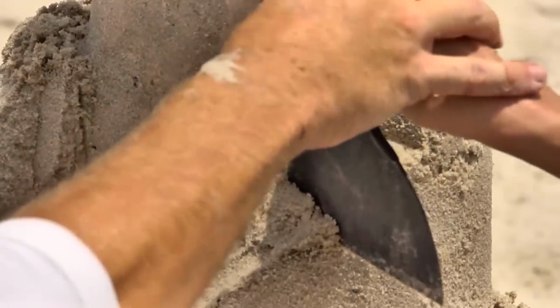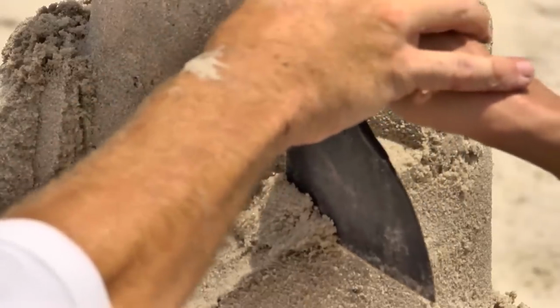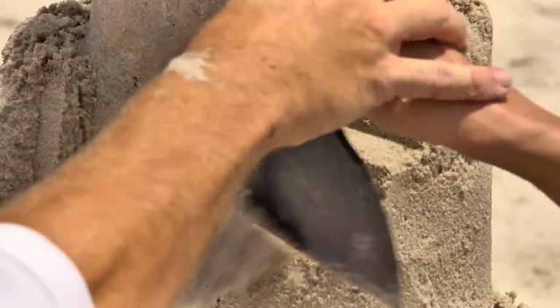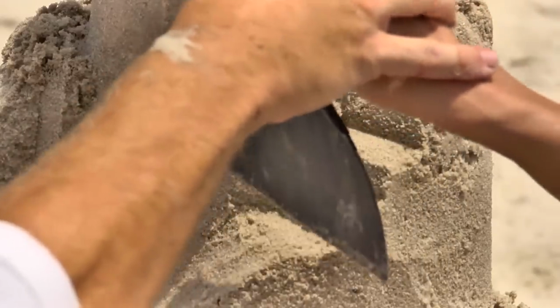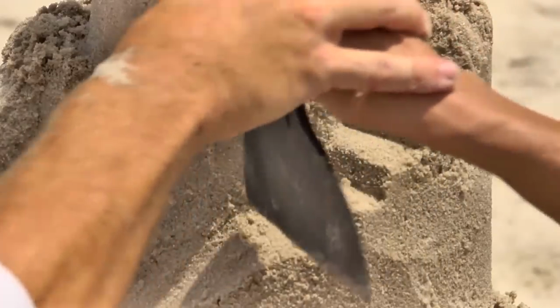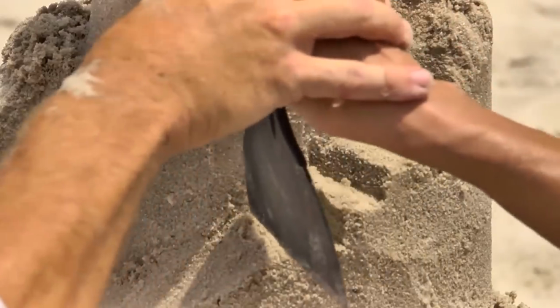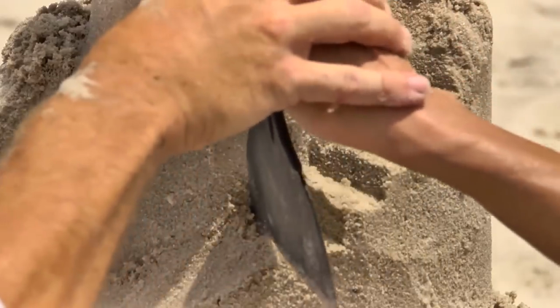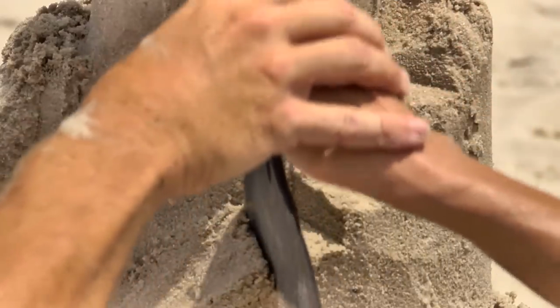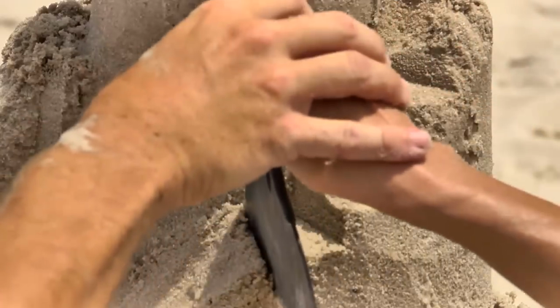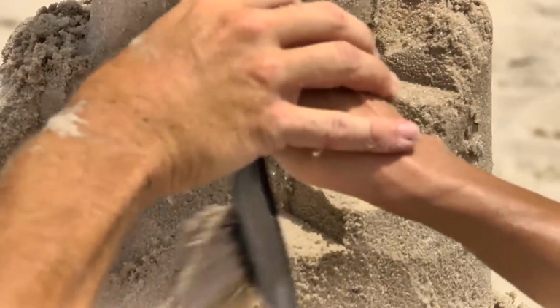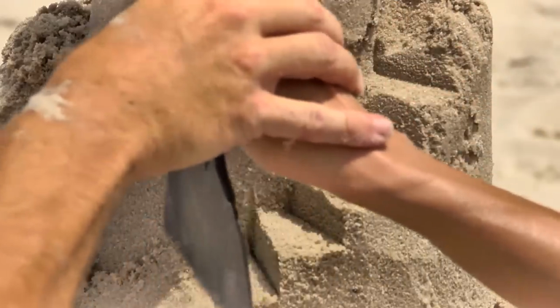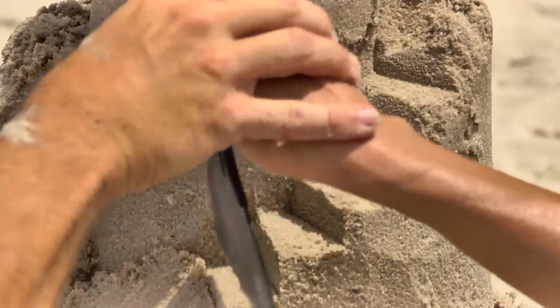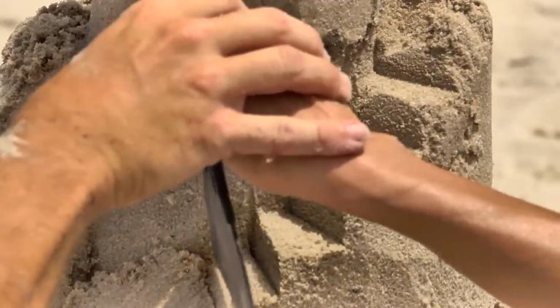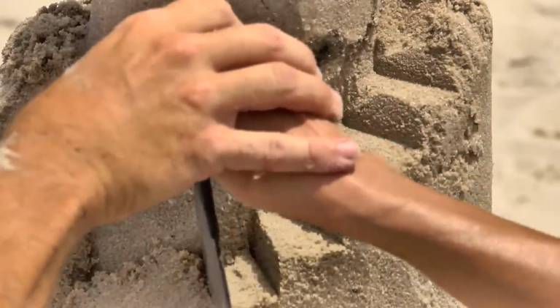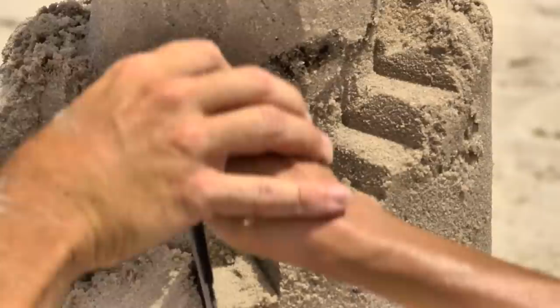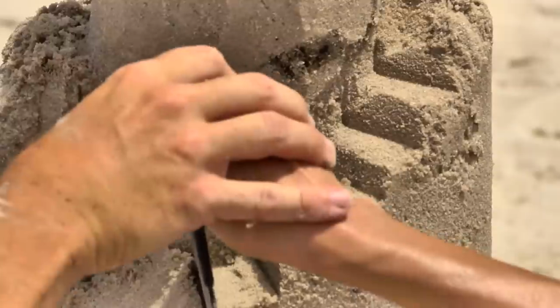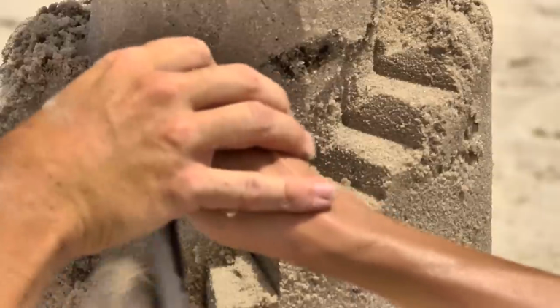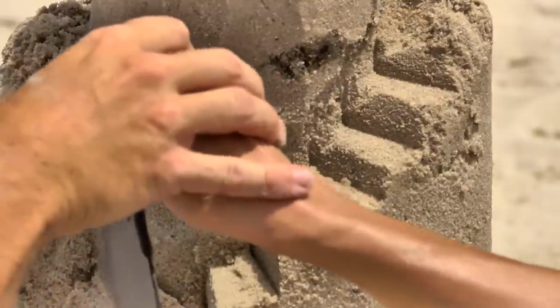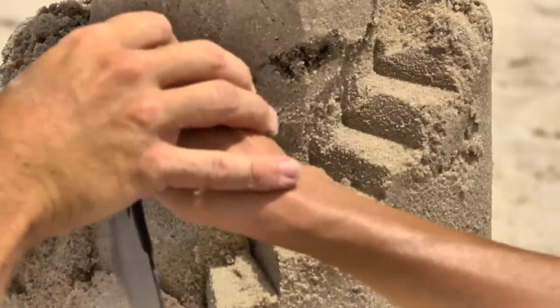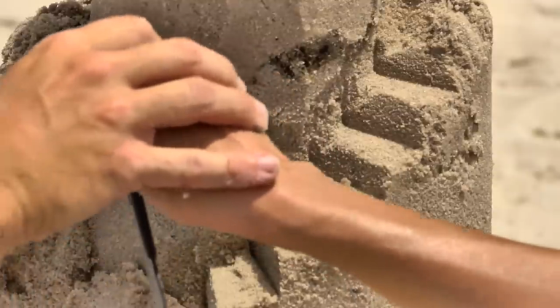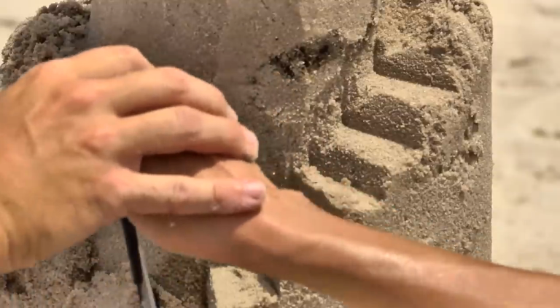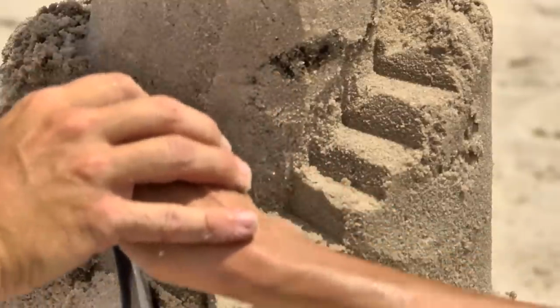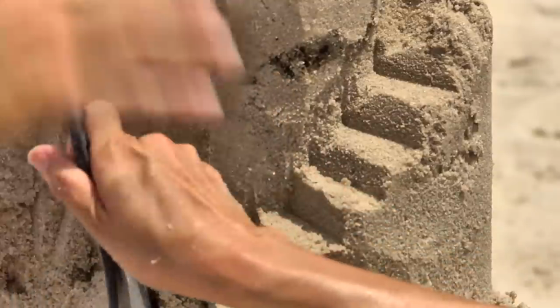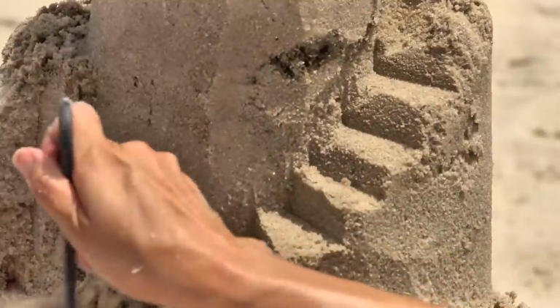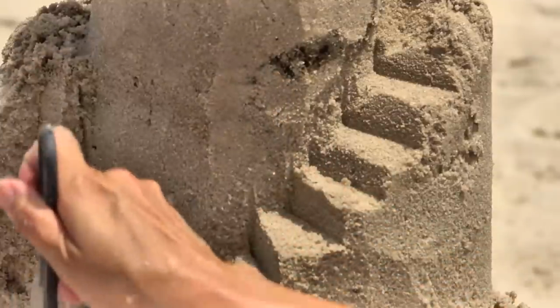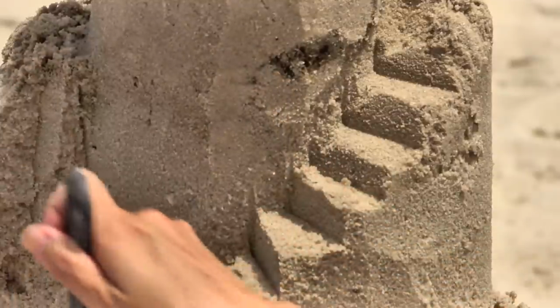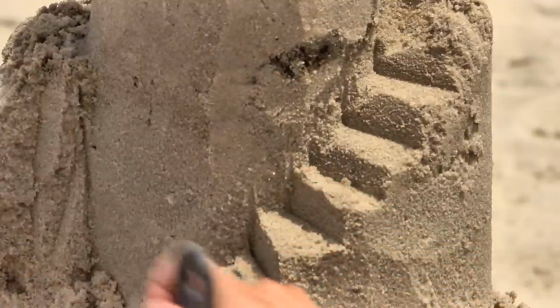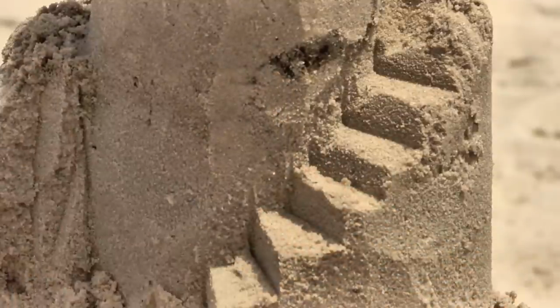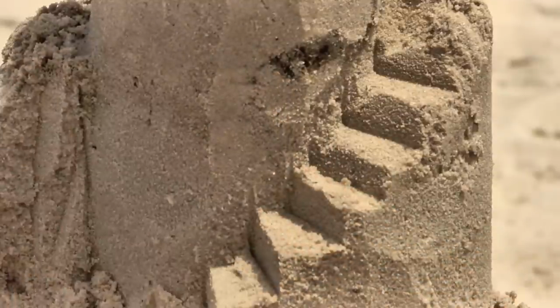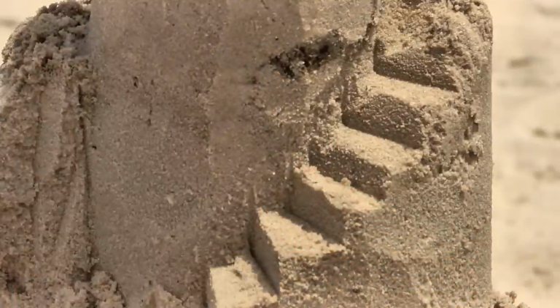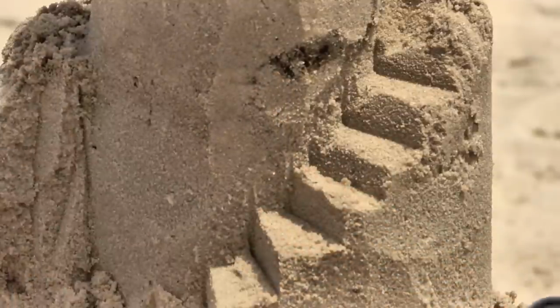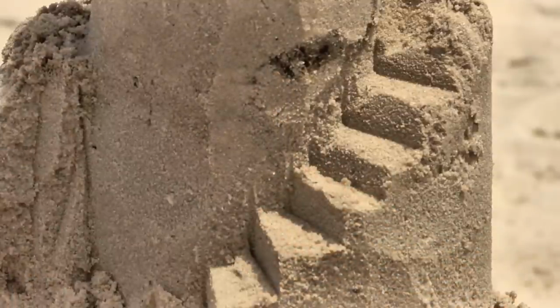Let's do a big stairwell coming out here. You're a stairmaster! Nice, look at that — see it? There you go.